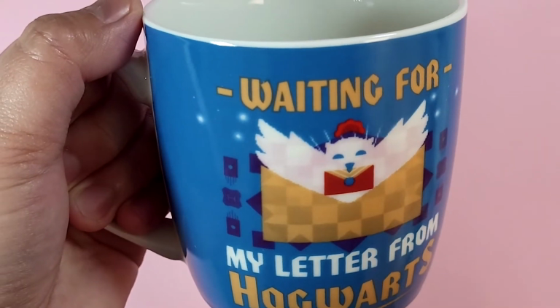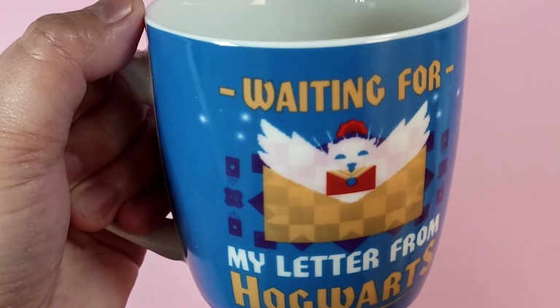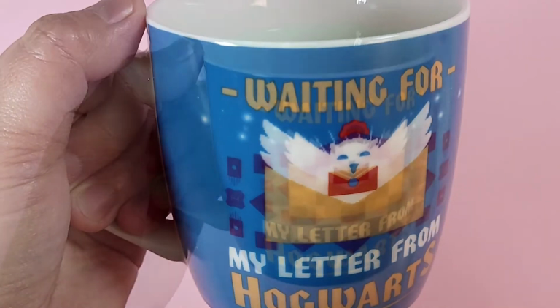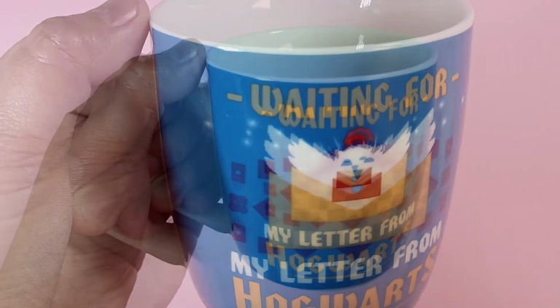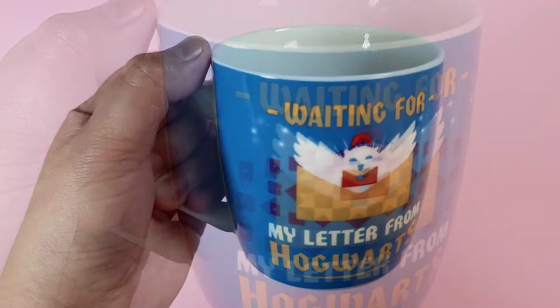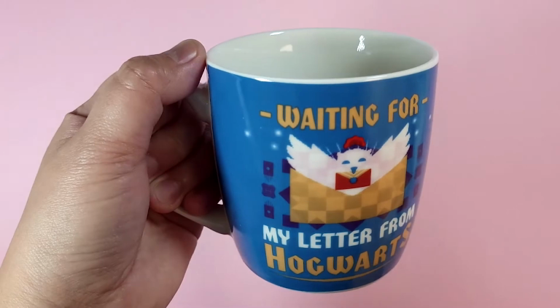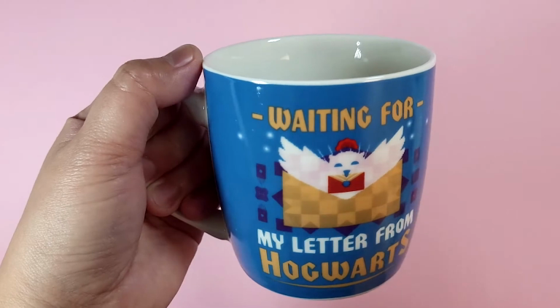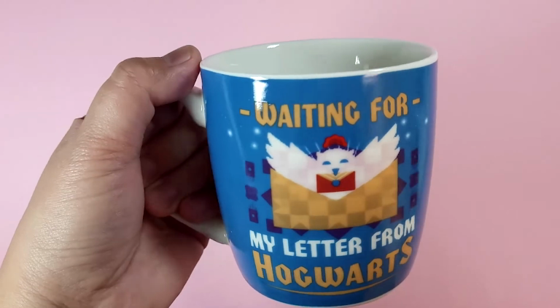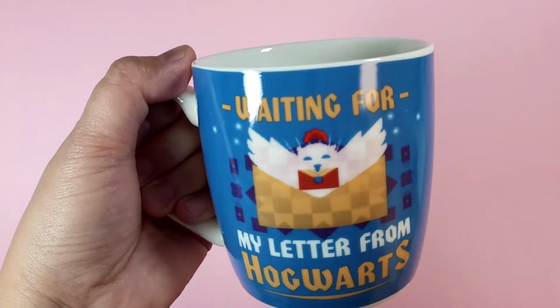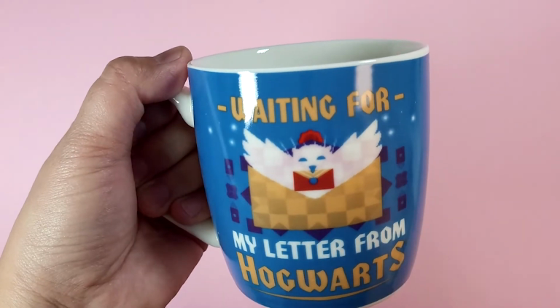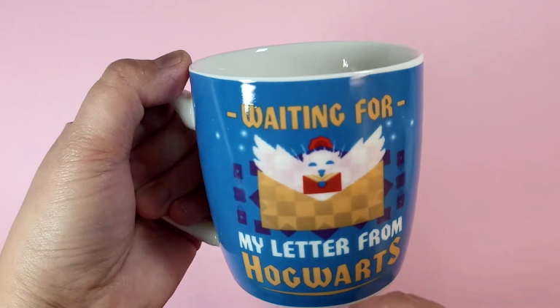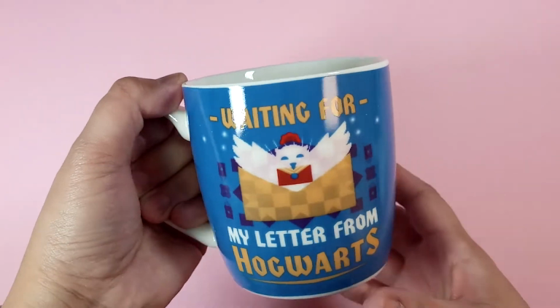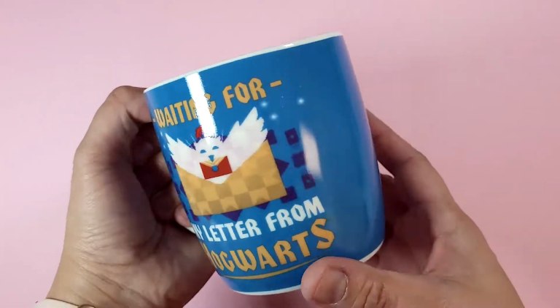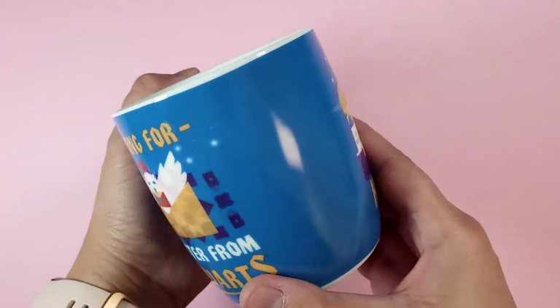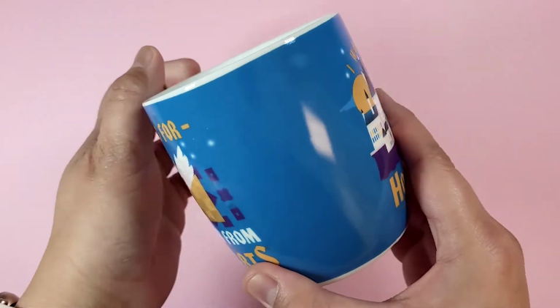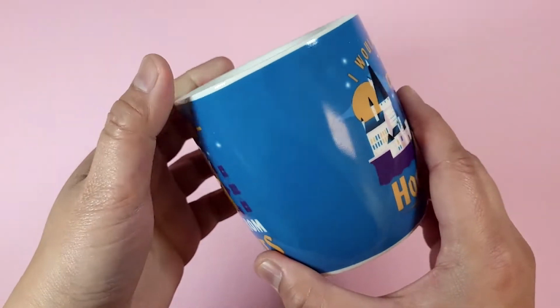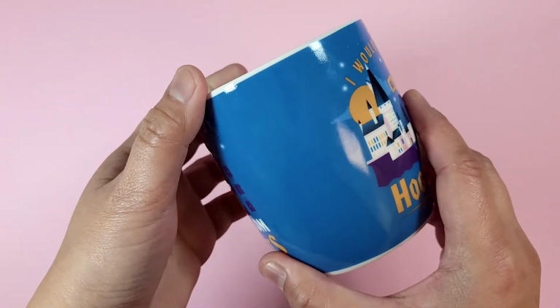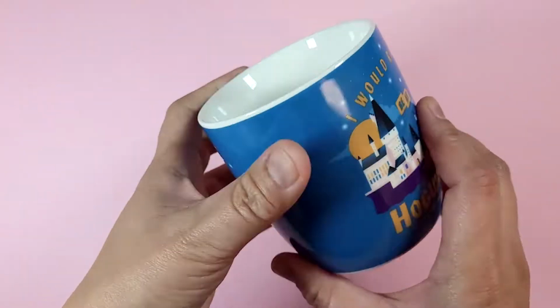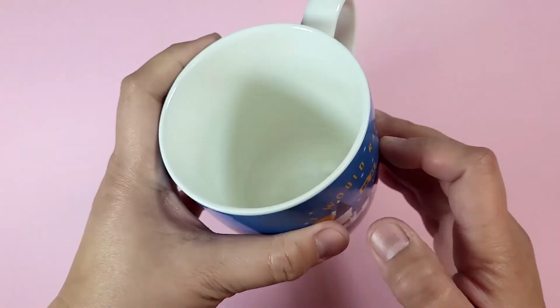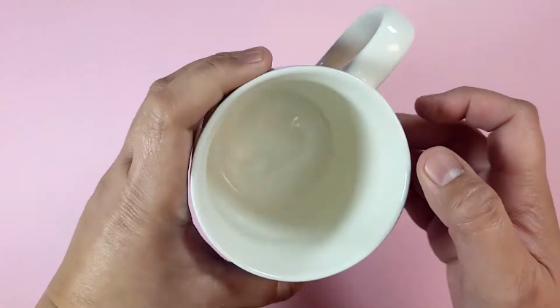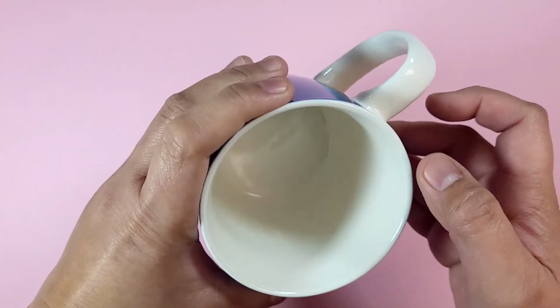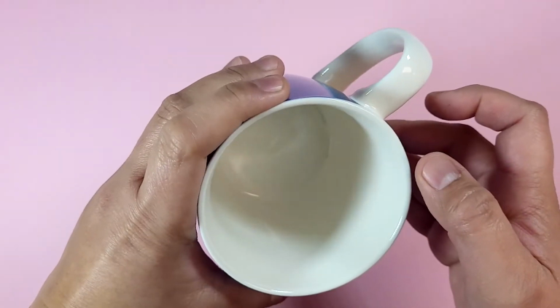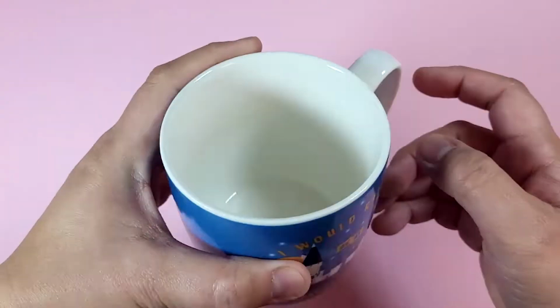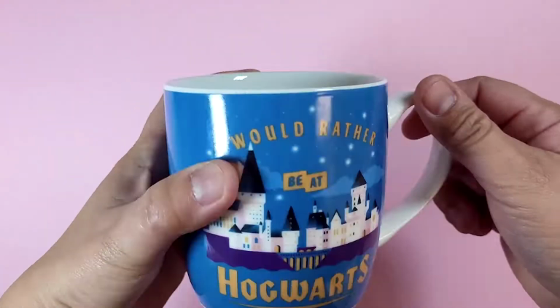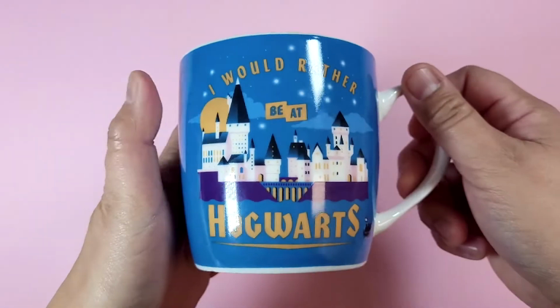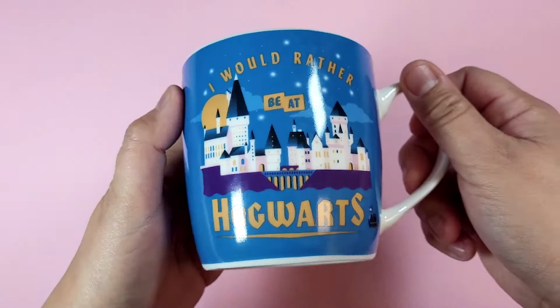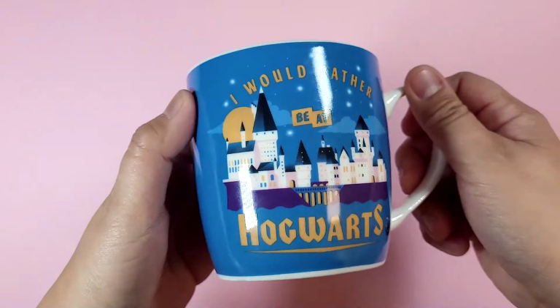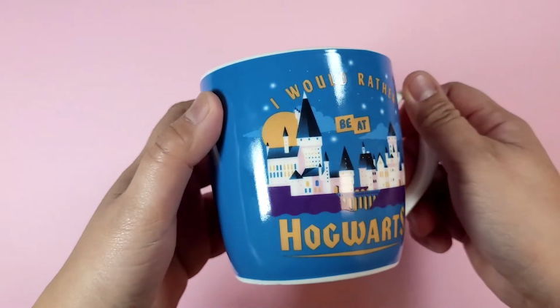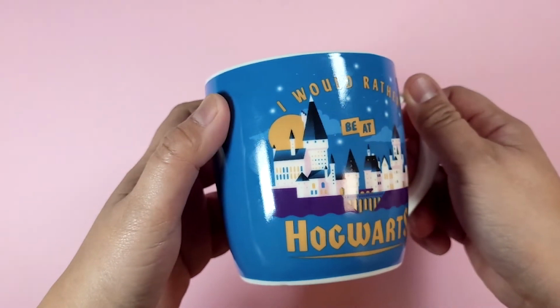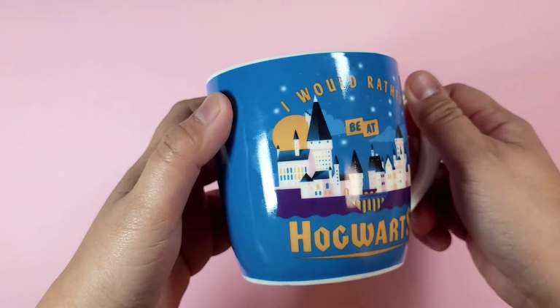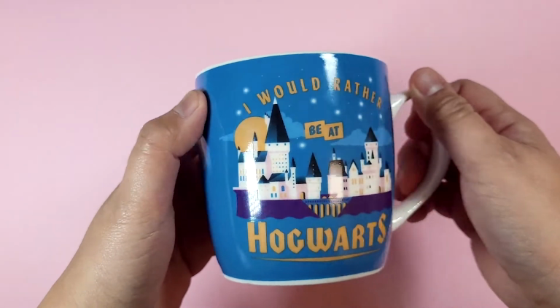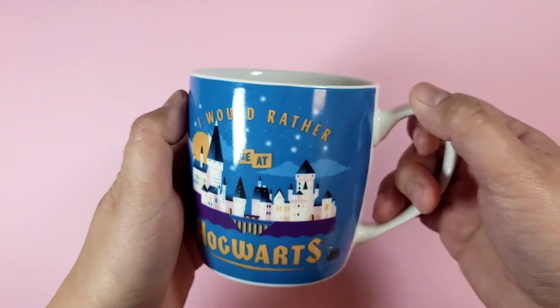So there you go. This mug is ready for hot chocolate, and for grown-ups like me, coffee and tea.